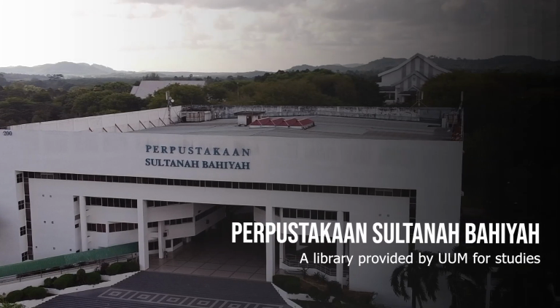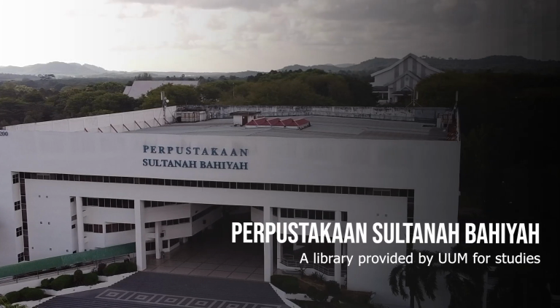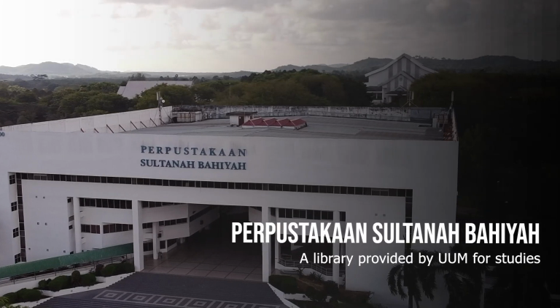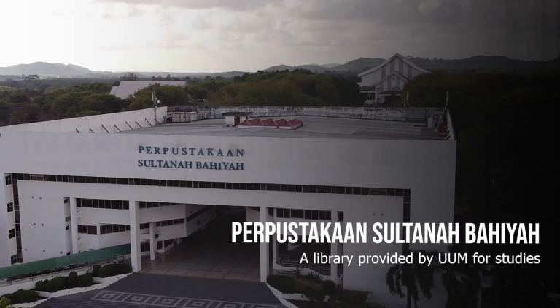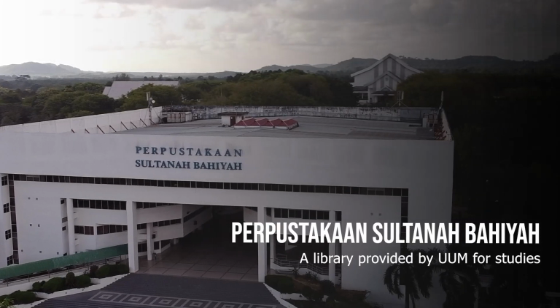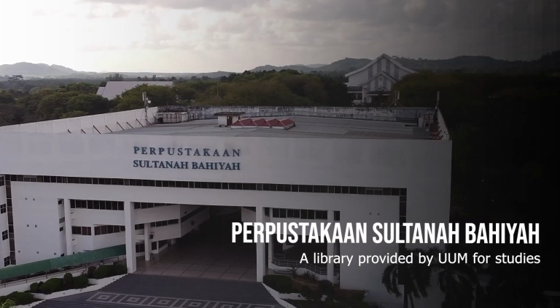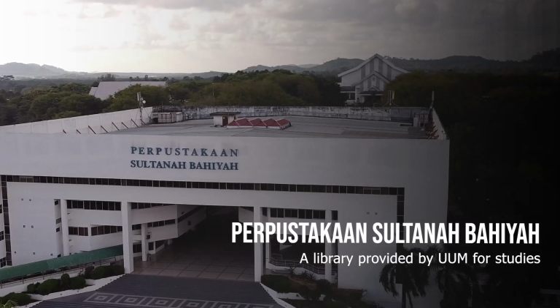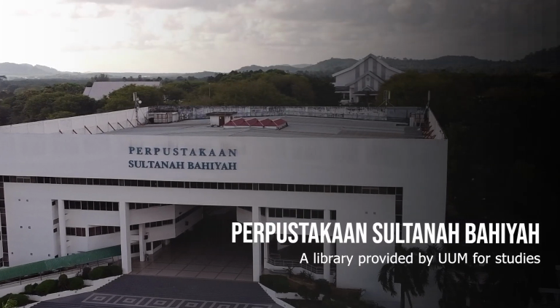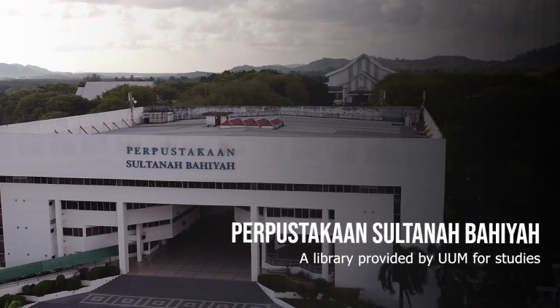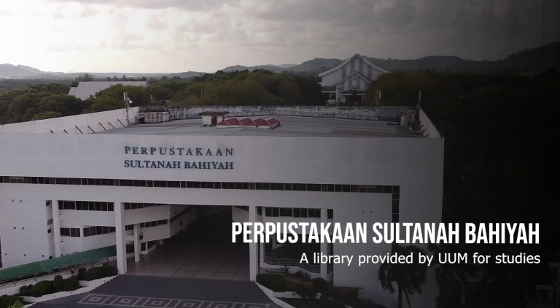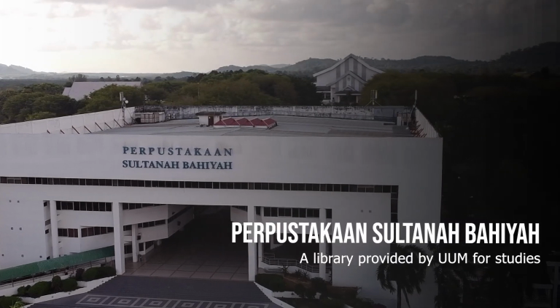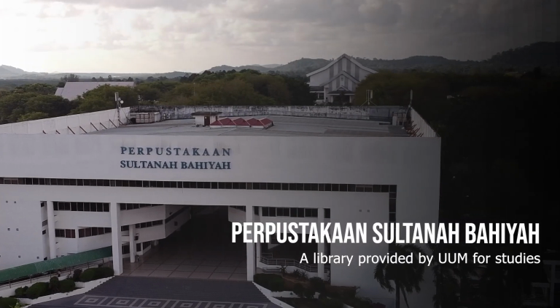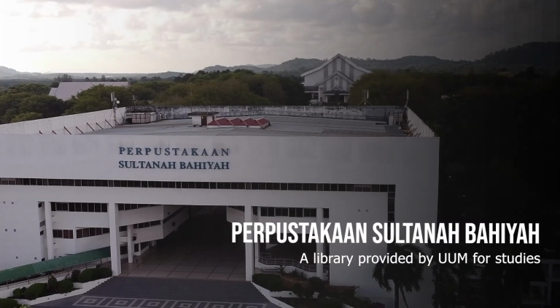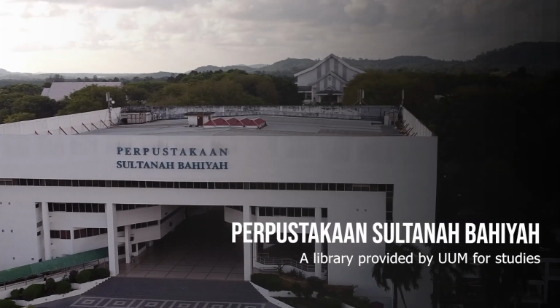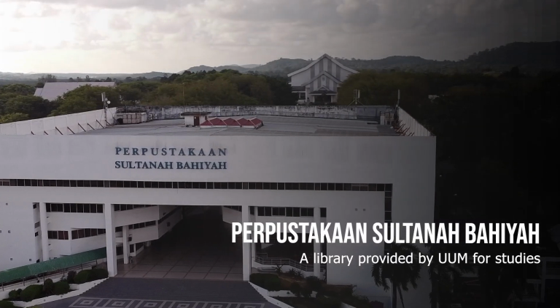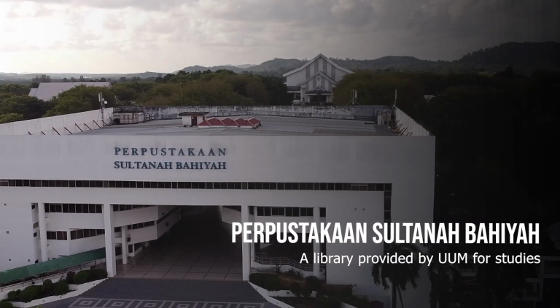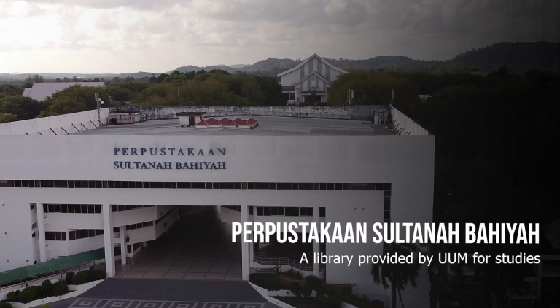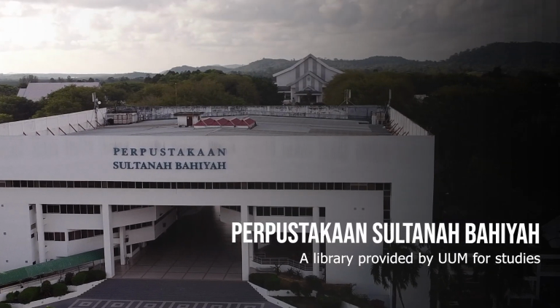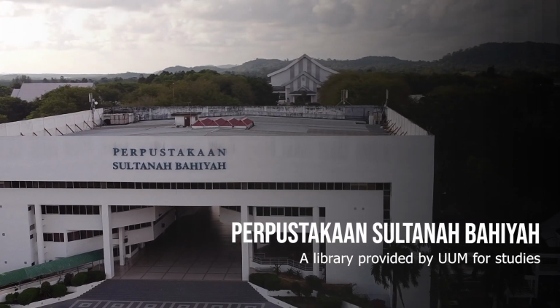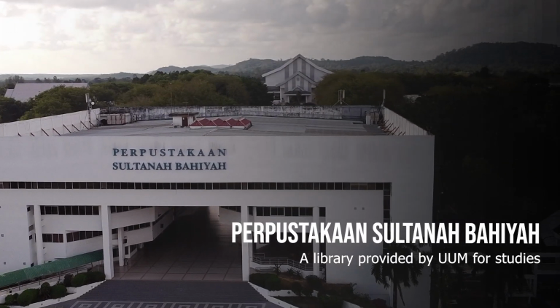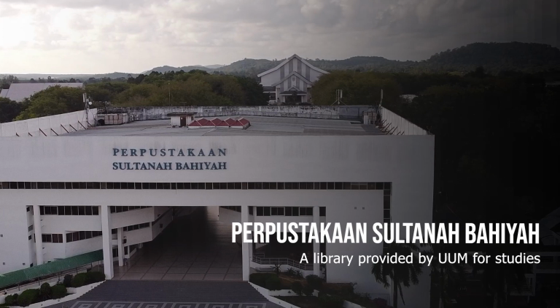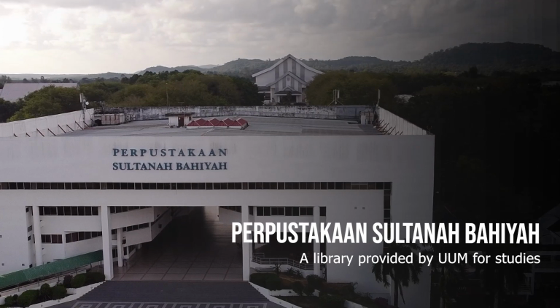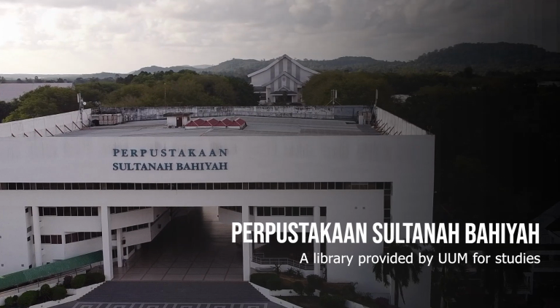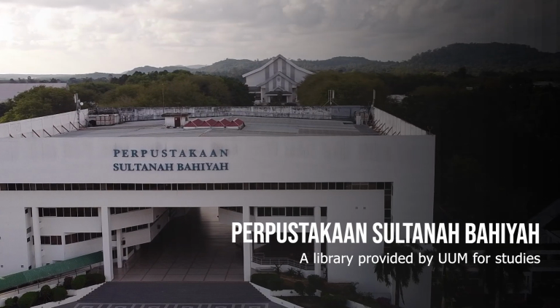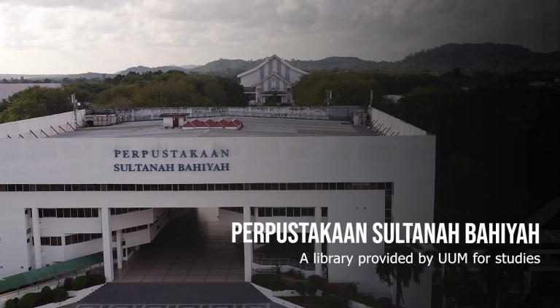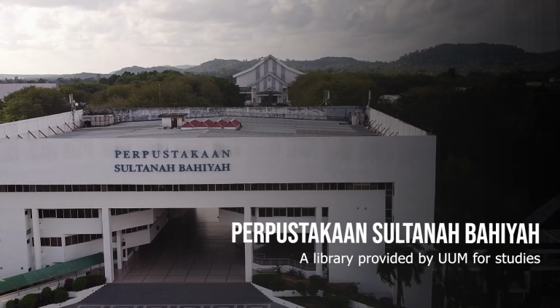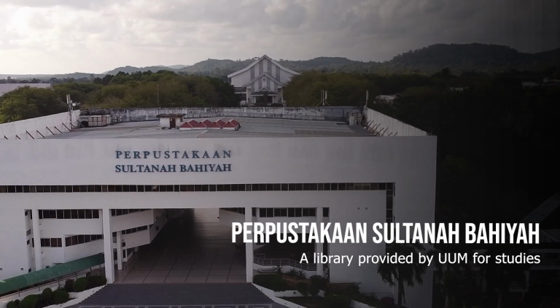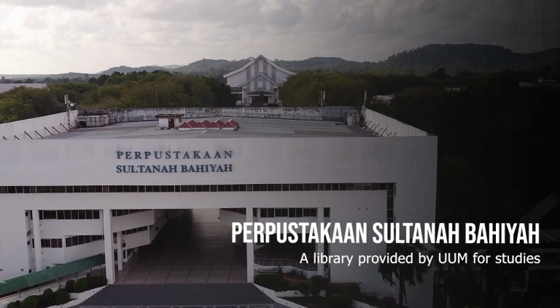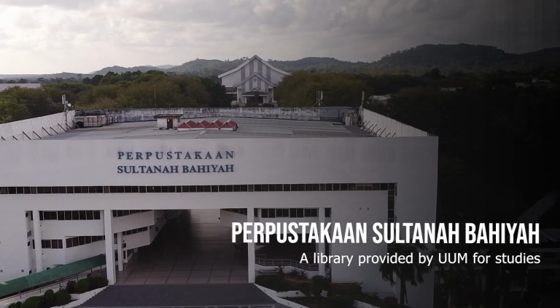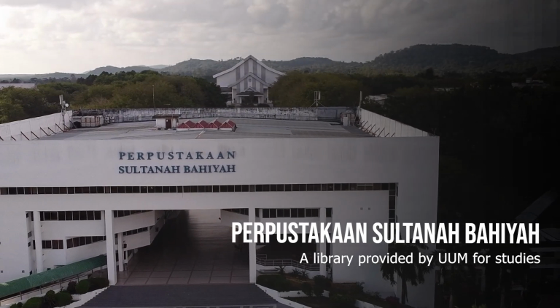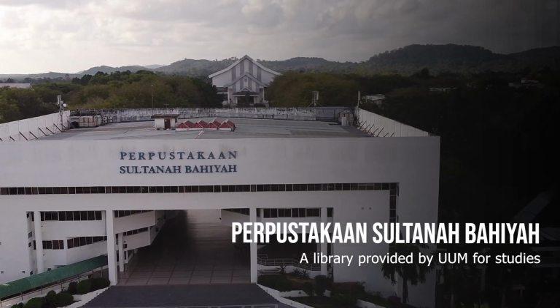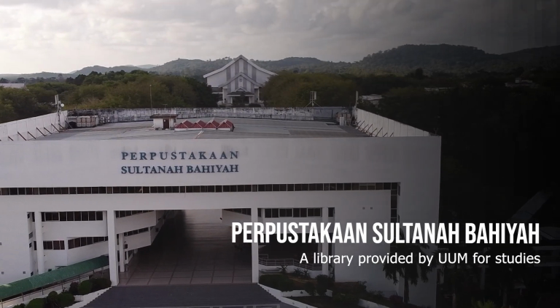UUM Library have various facilities, books, and appliances that can be accessed by the students during their studies.